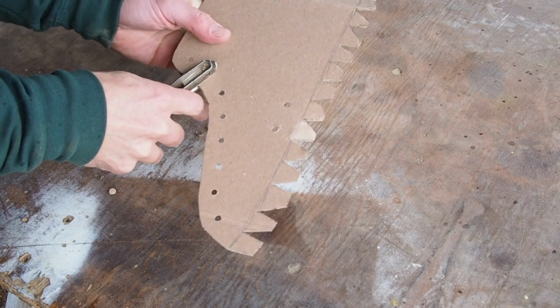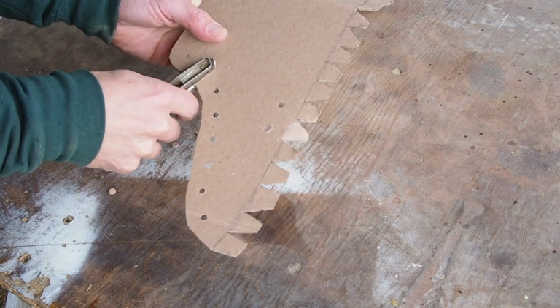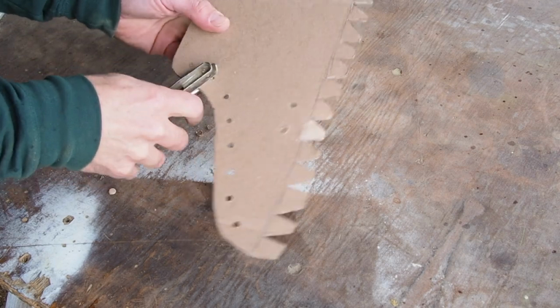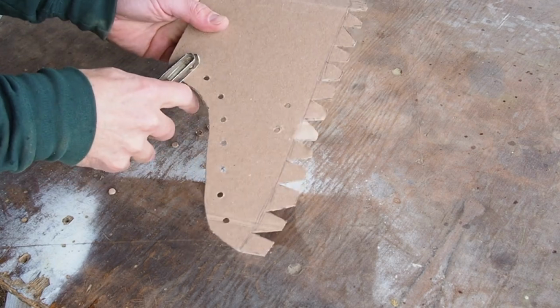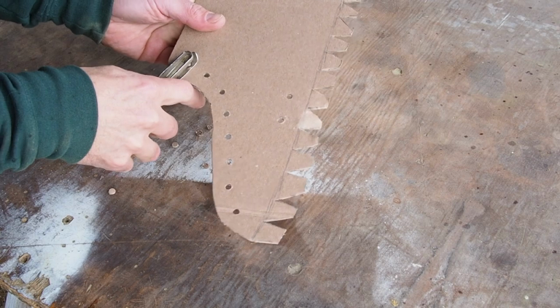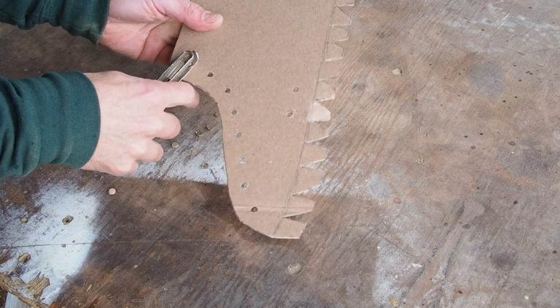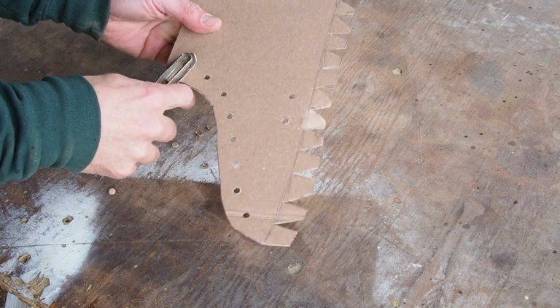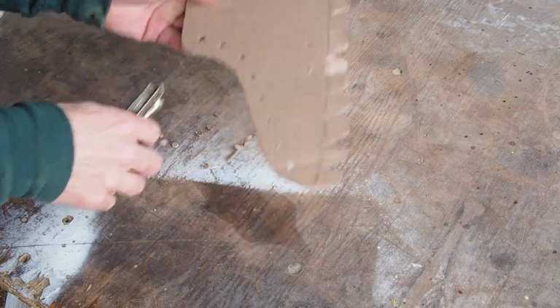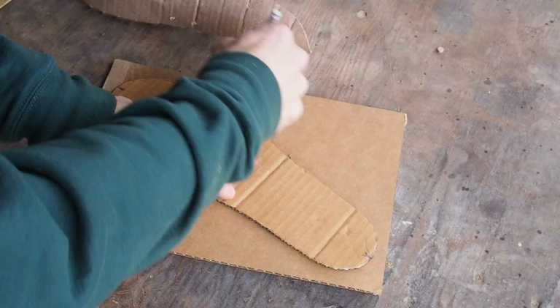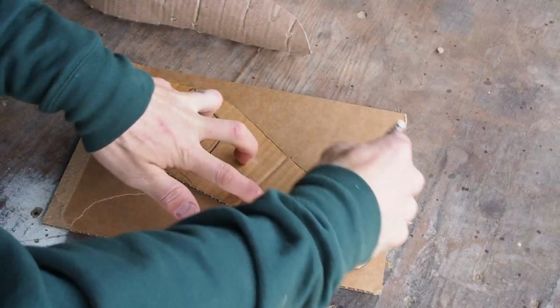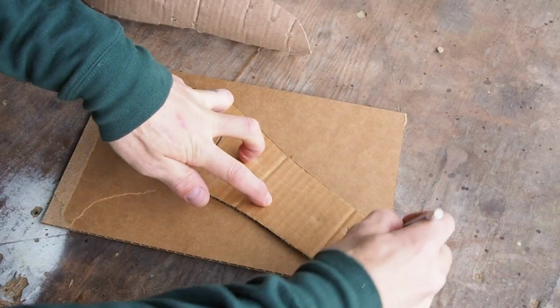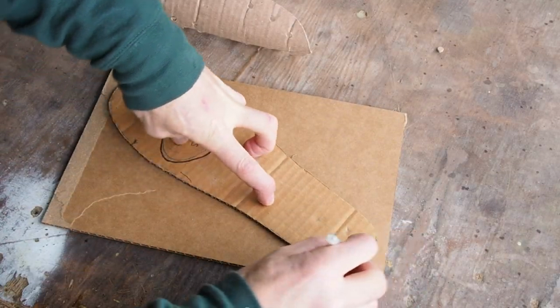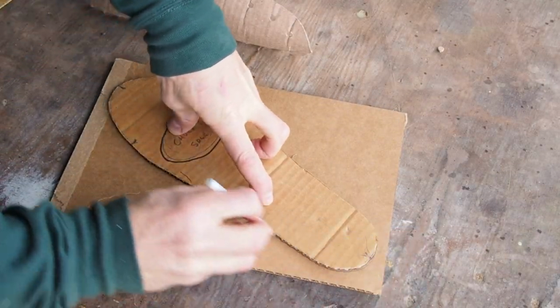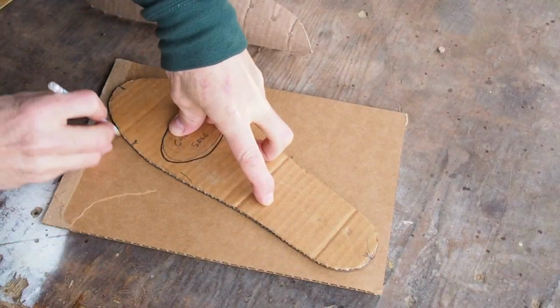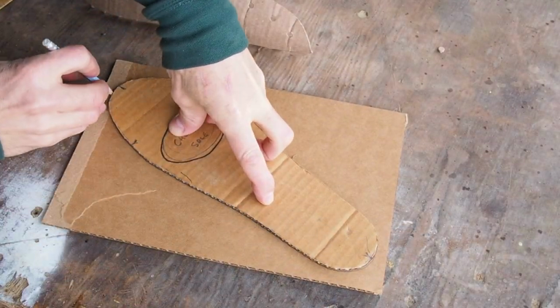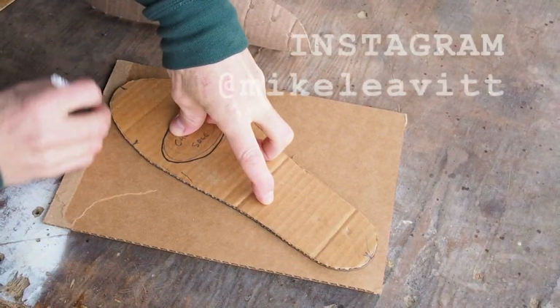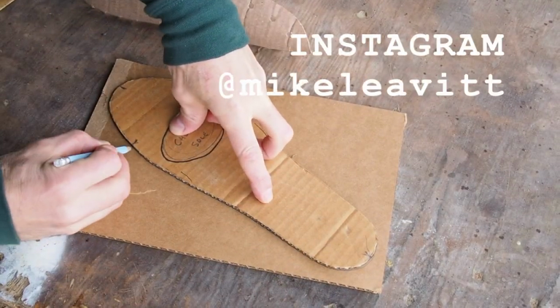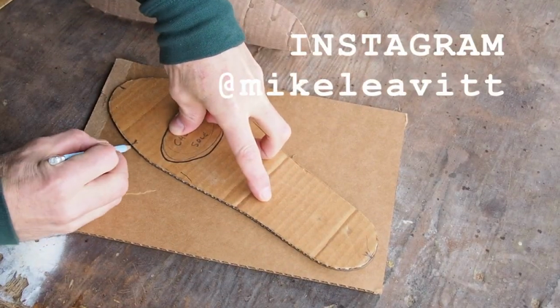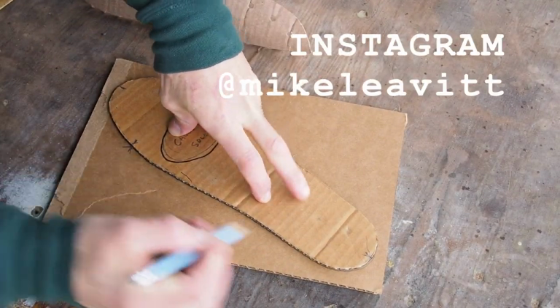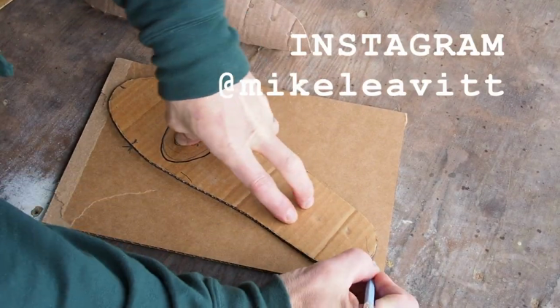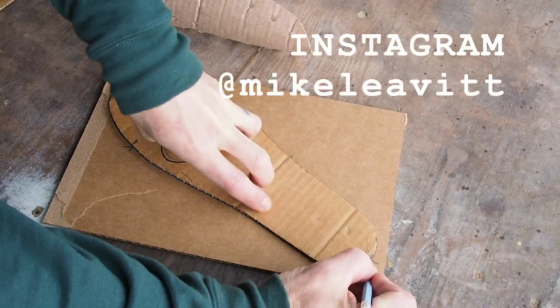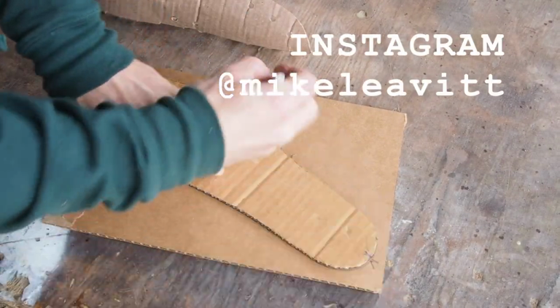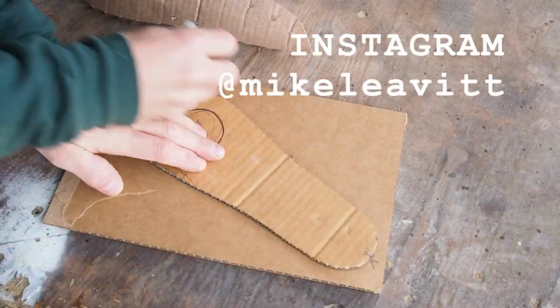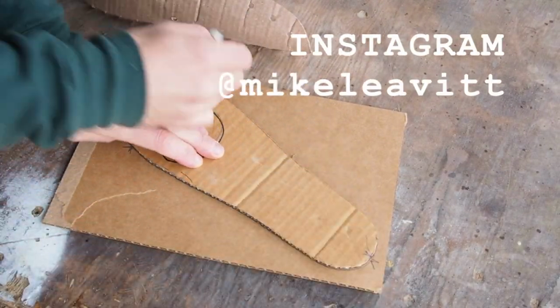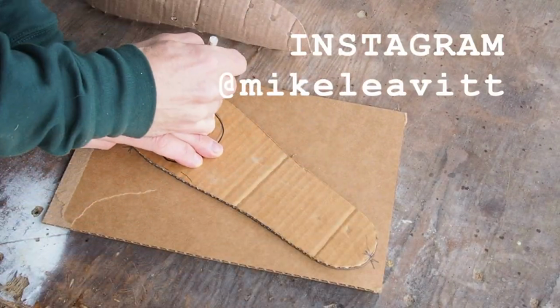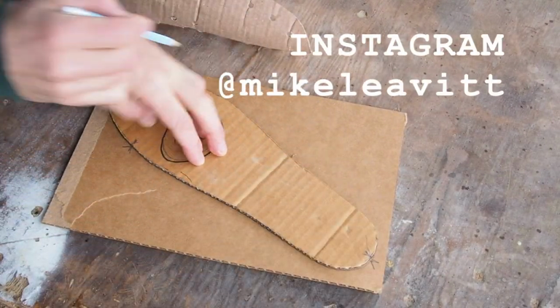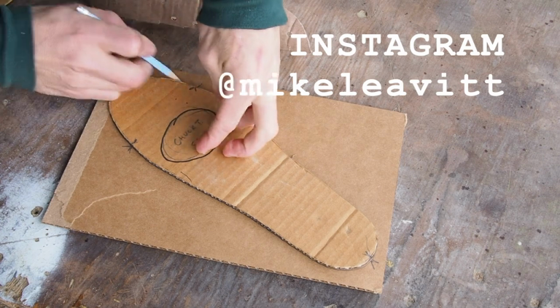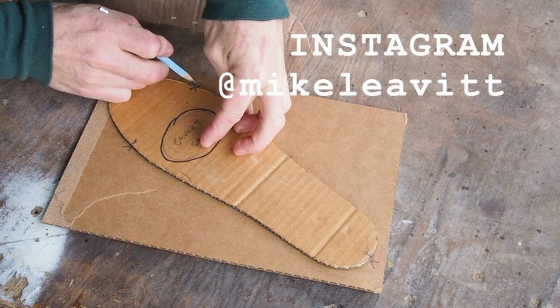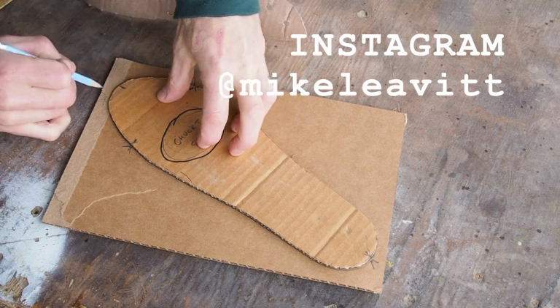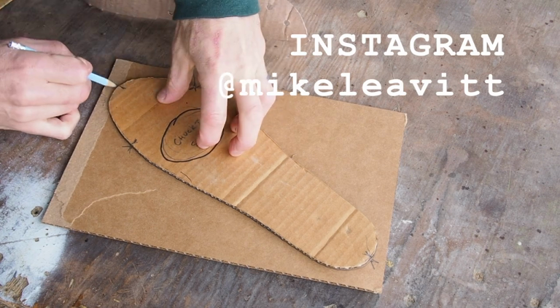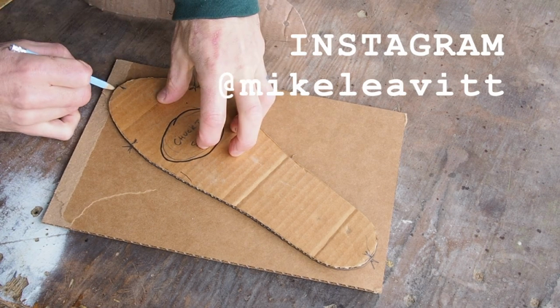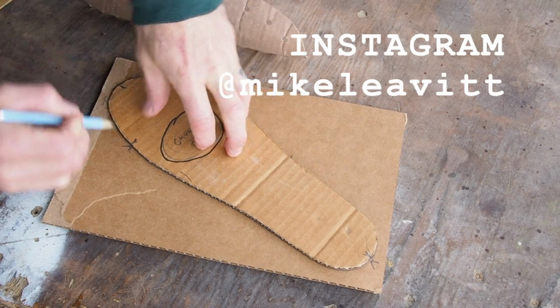Also, I'm posting process shots of me making the Chuck Taylor on my Instagram feed too, so there might be some helpful reference there as well.